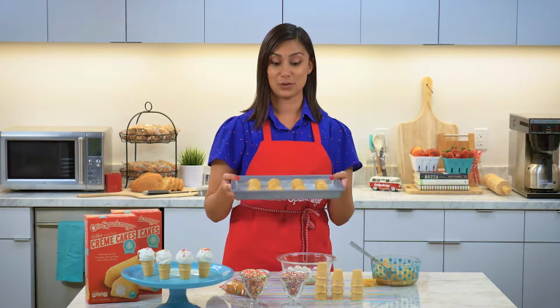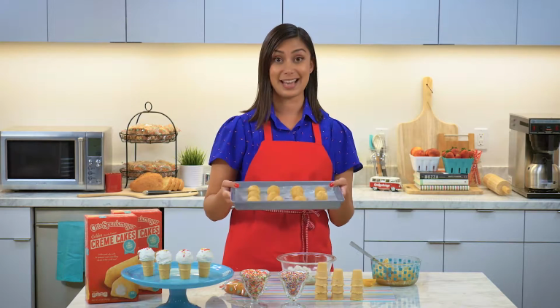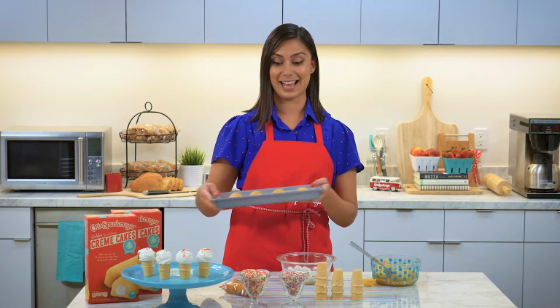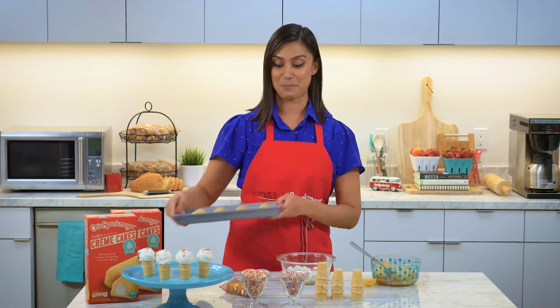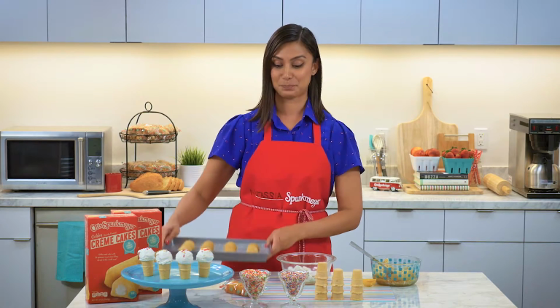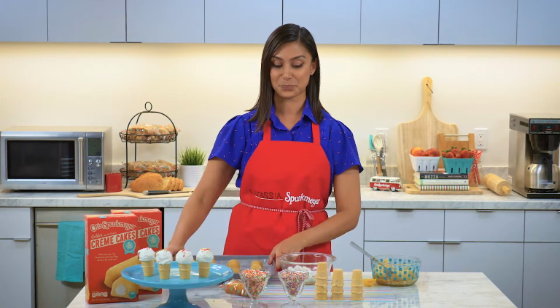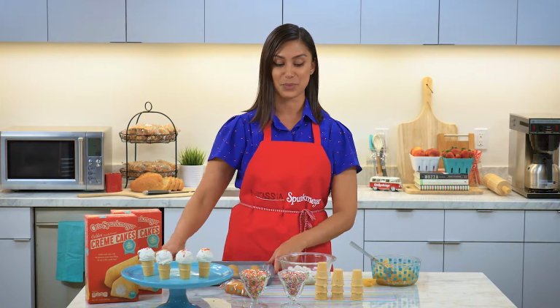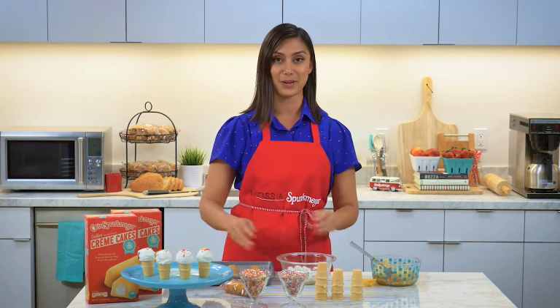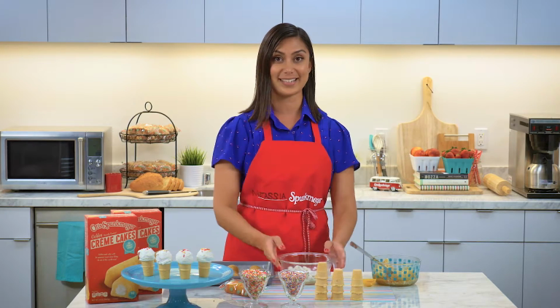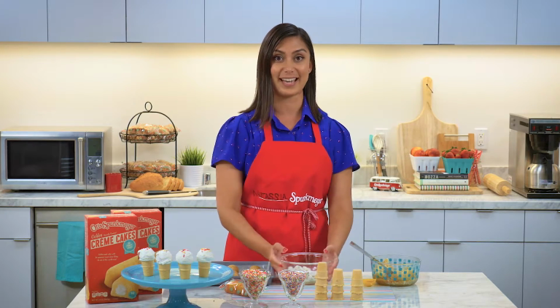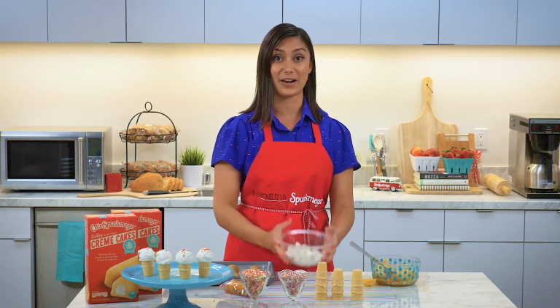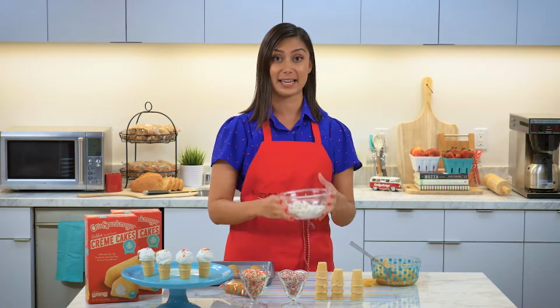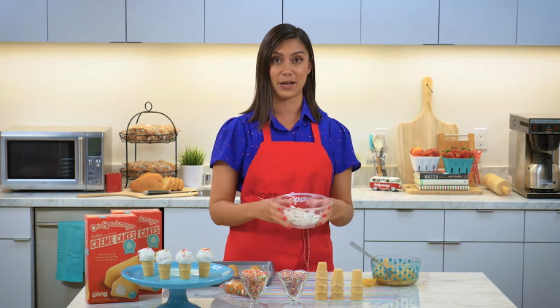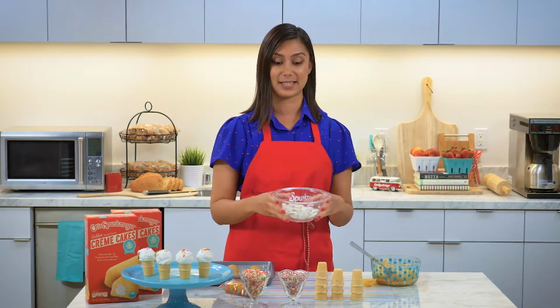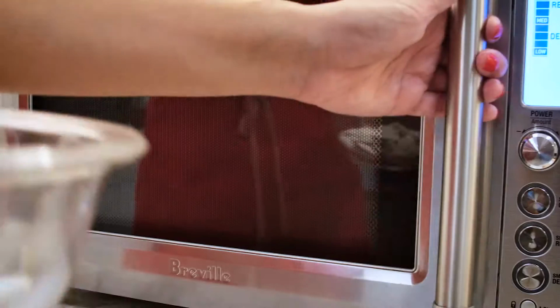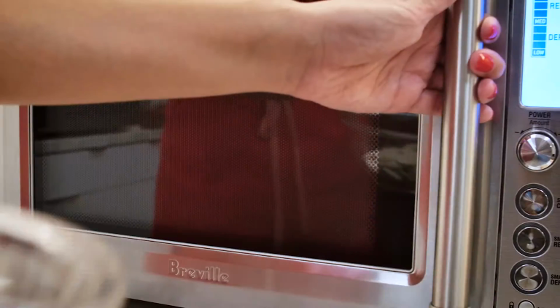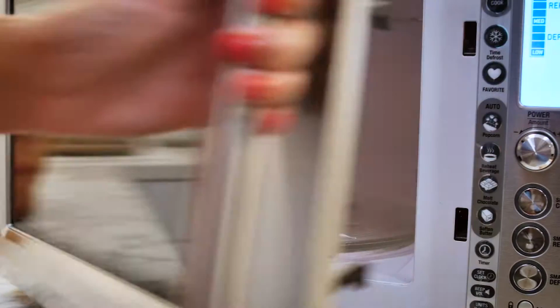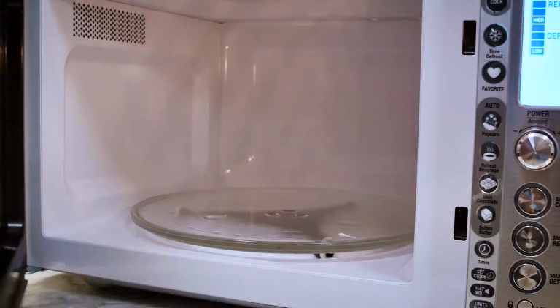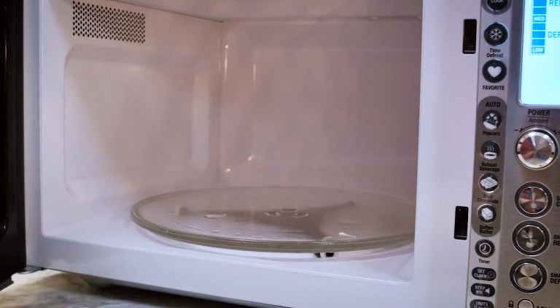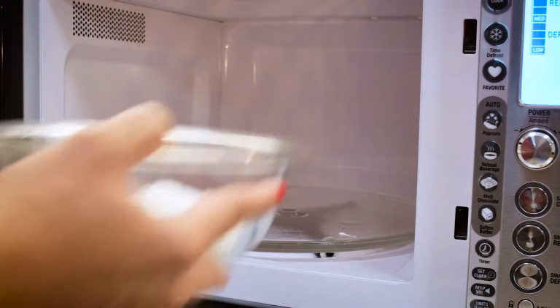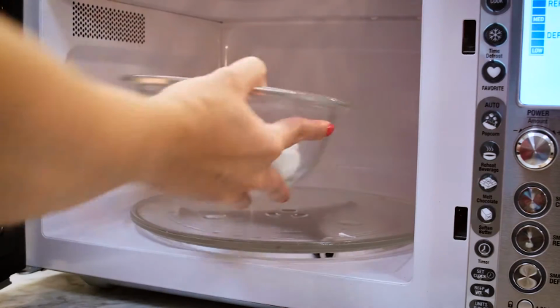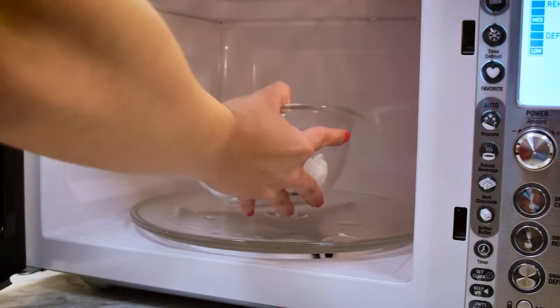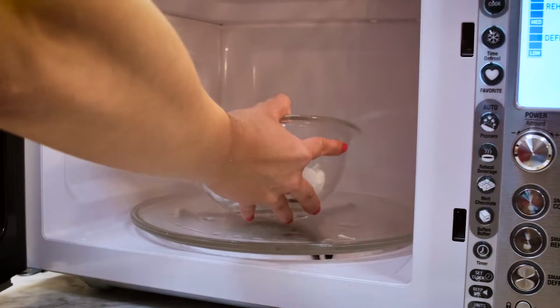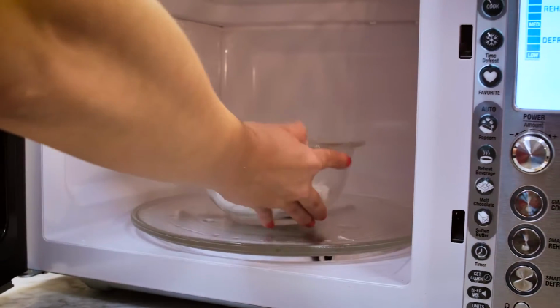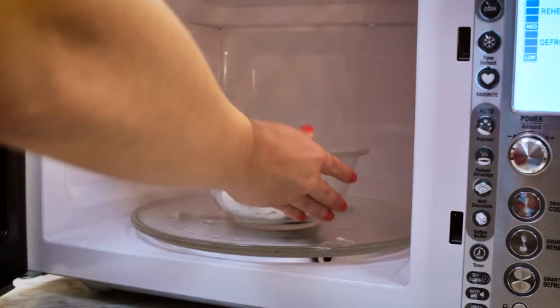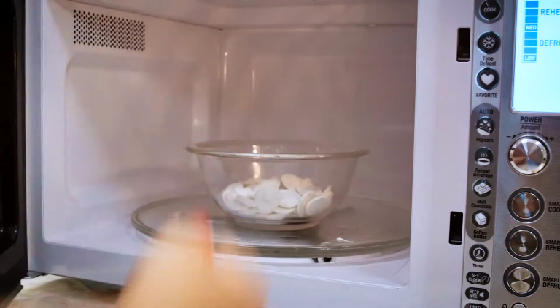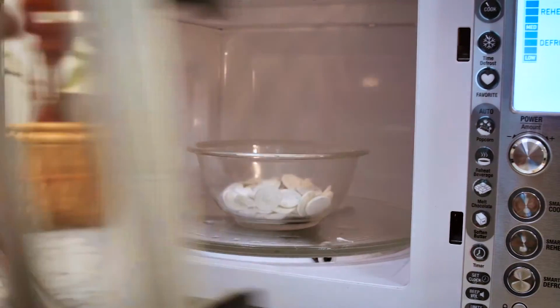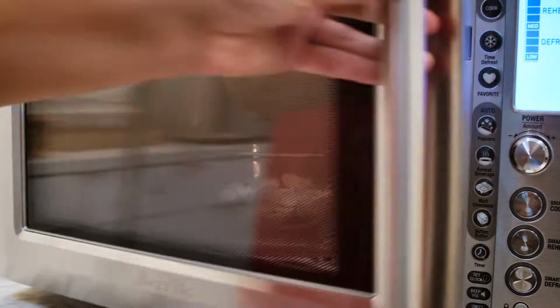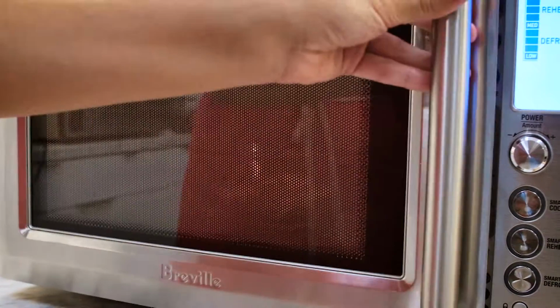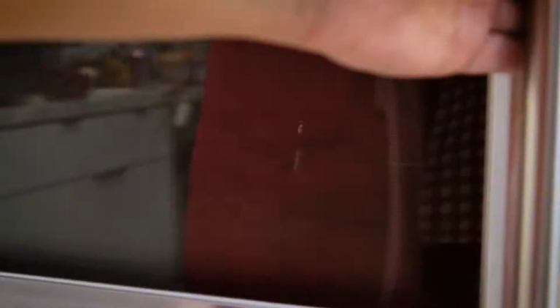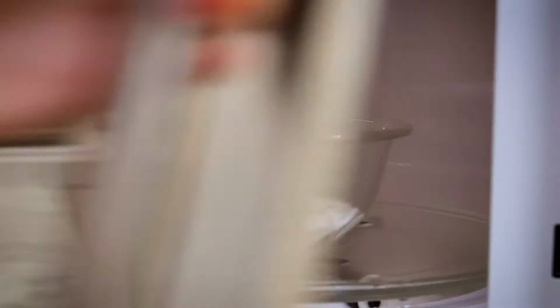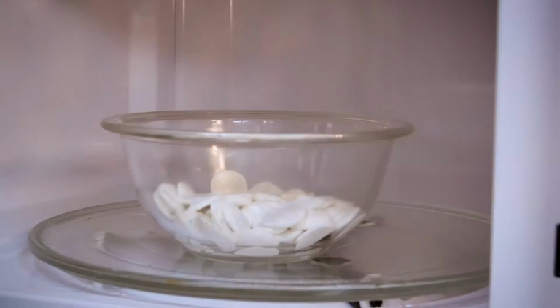Next up we're gonna take our candy melts, follow the instructions on the package, and microwave them until they are melted.